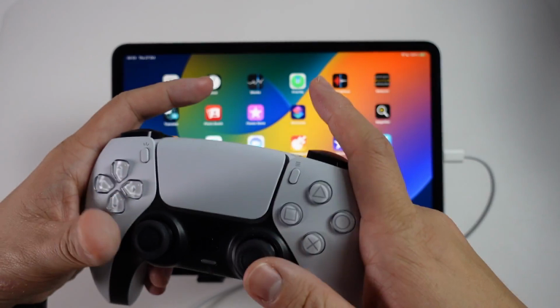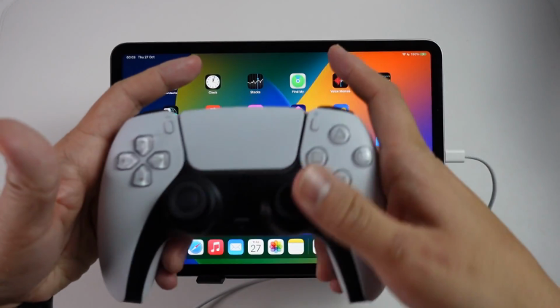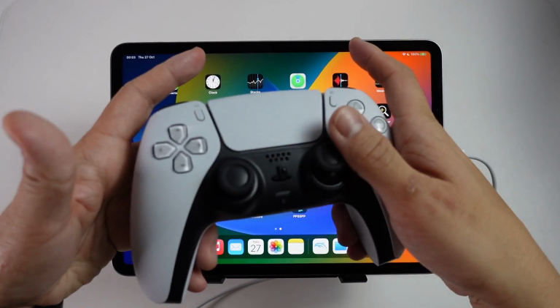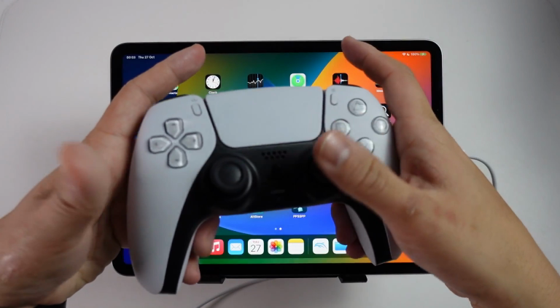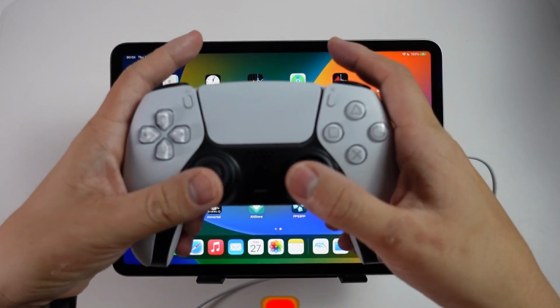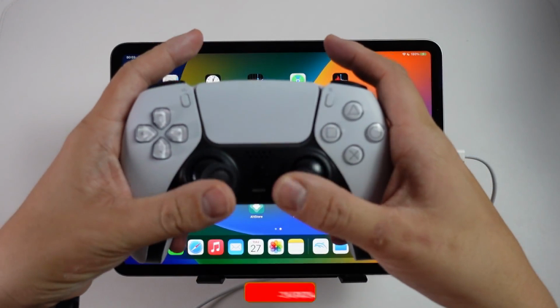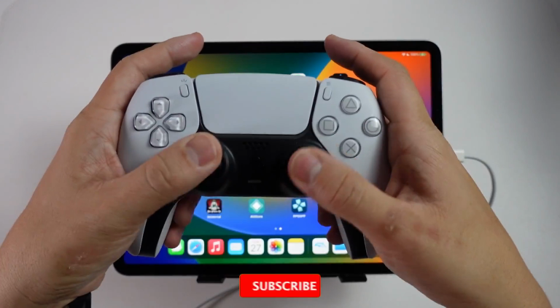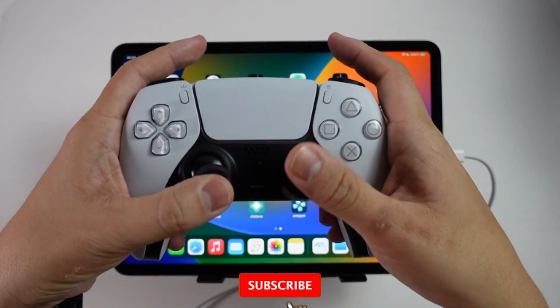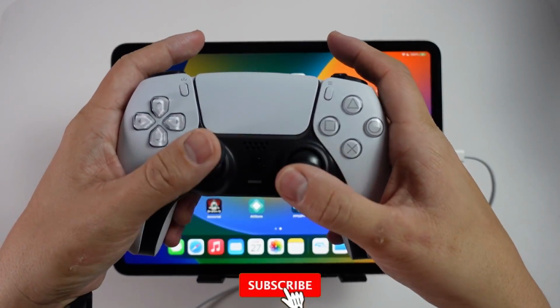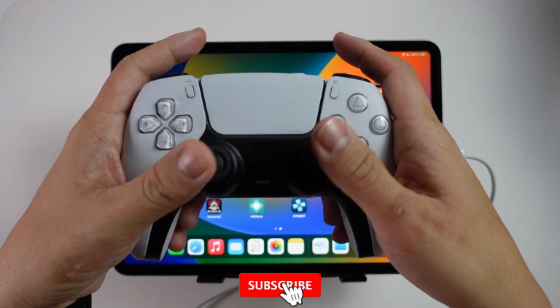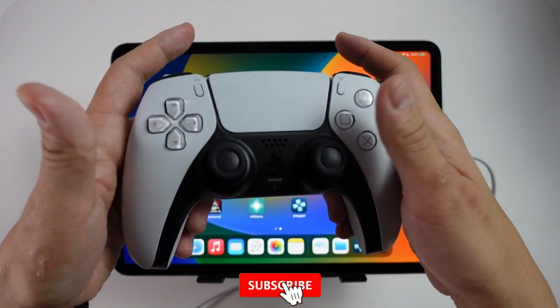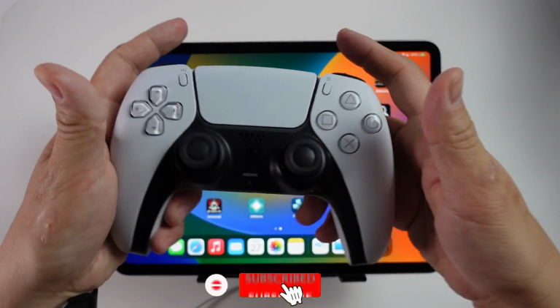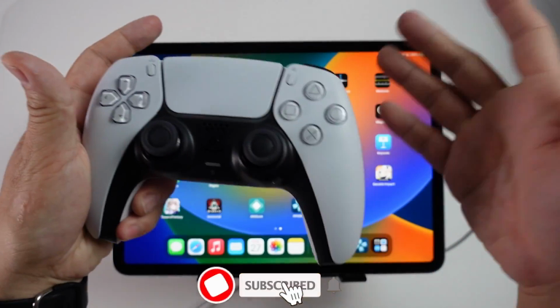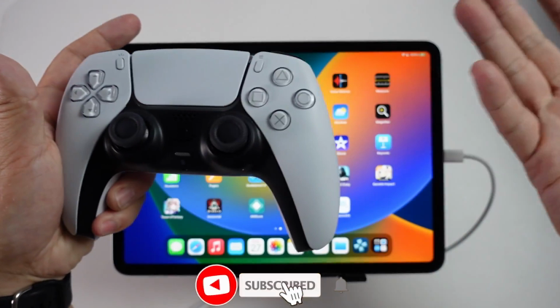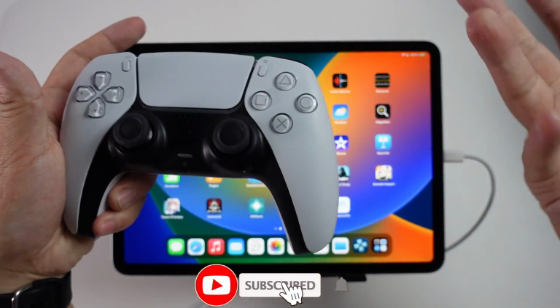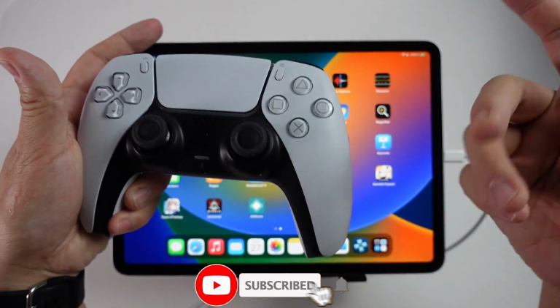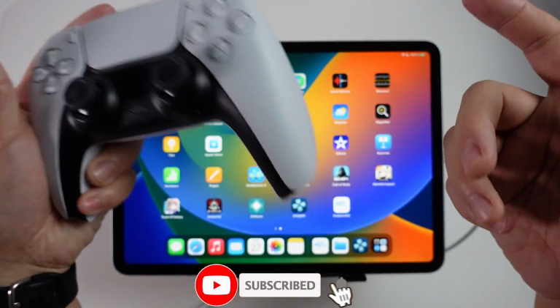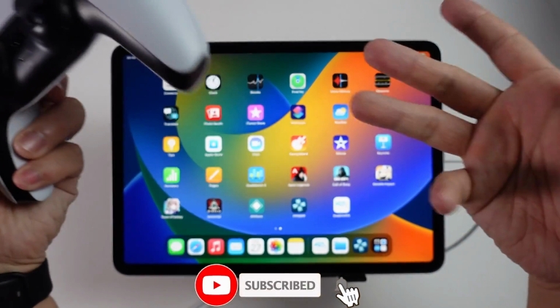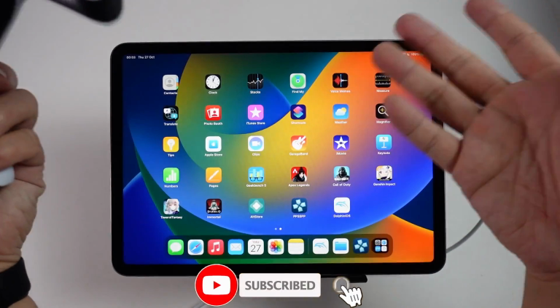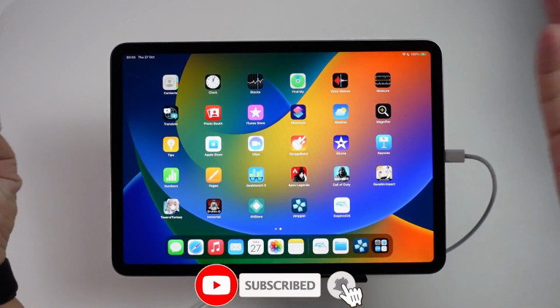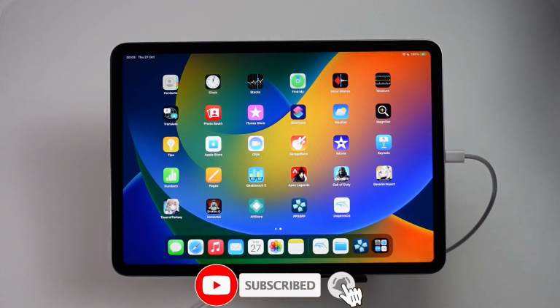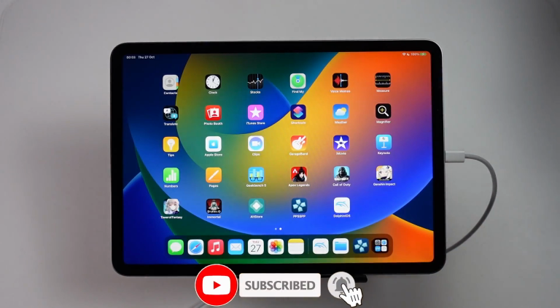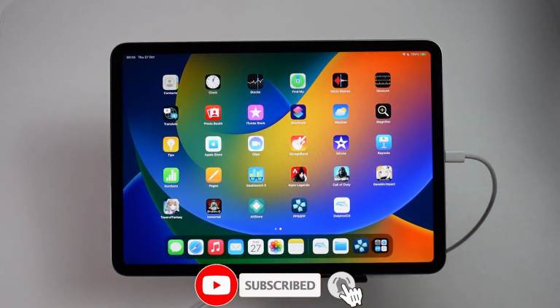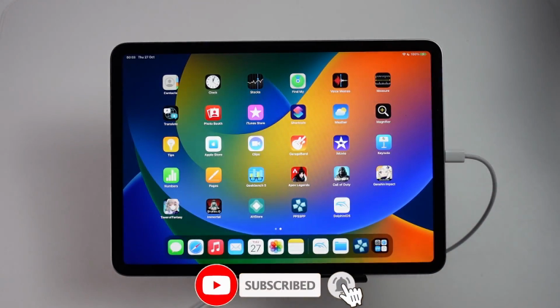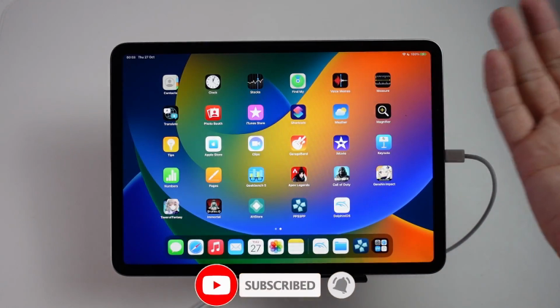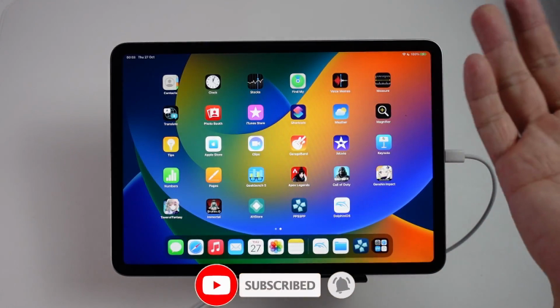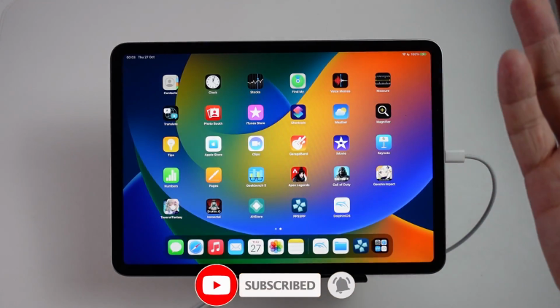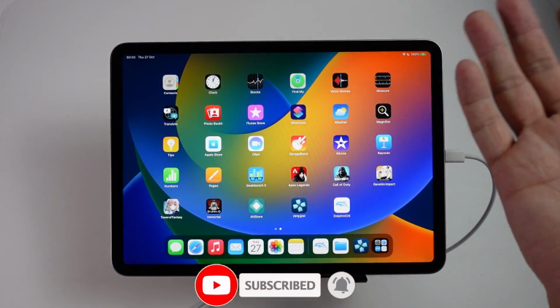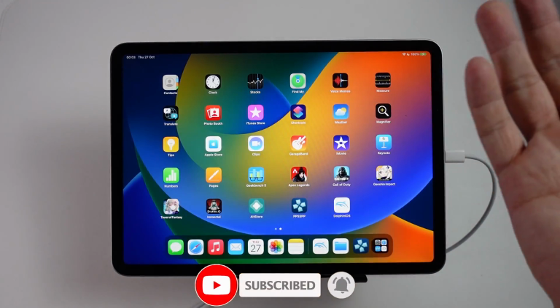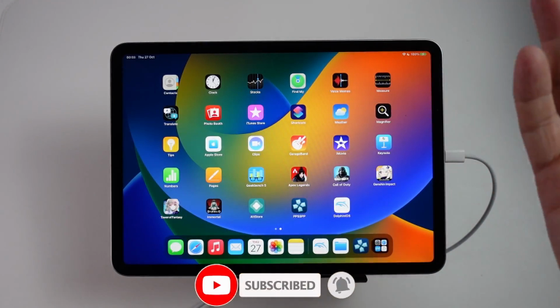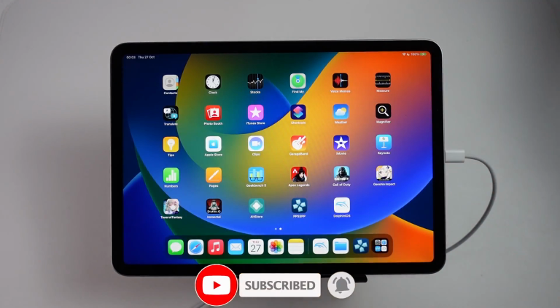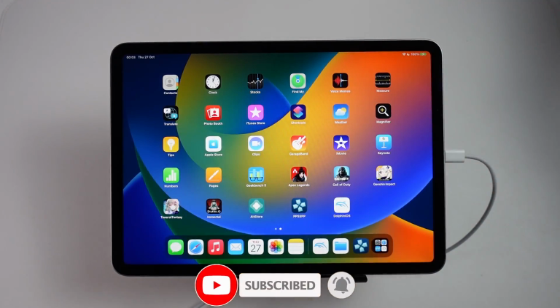If you haven't subscribed already, please consider subscribing and you'll be able to keep up to date with the latest iPad tutorials.